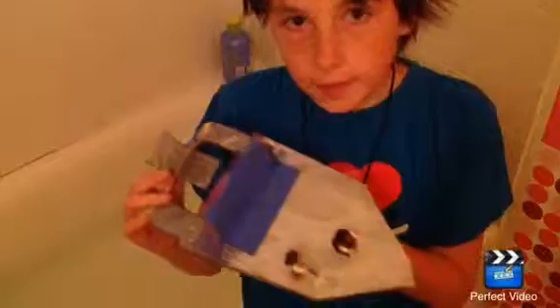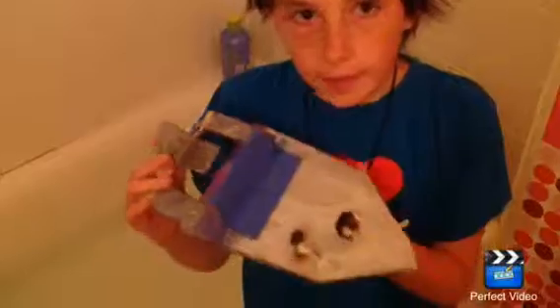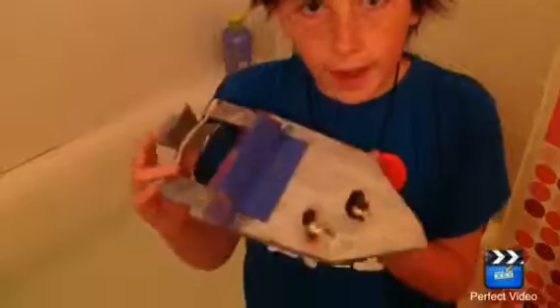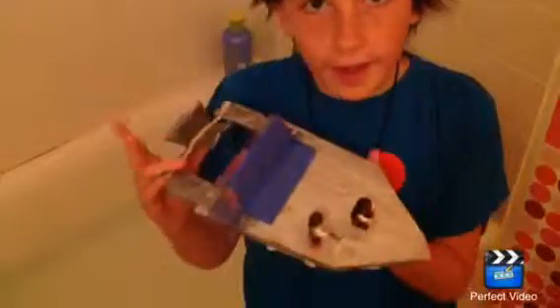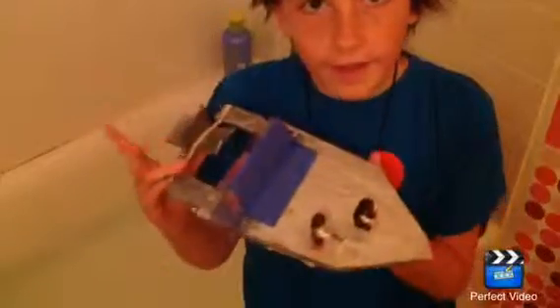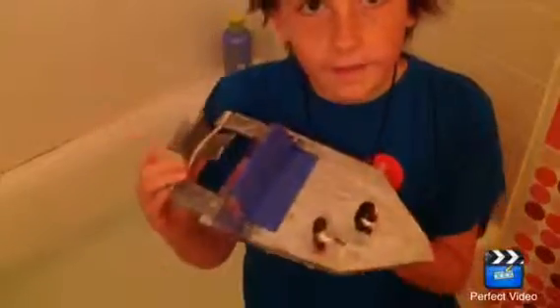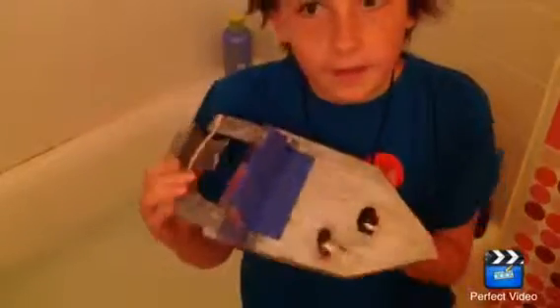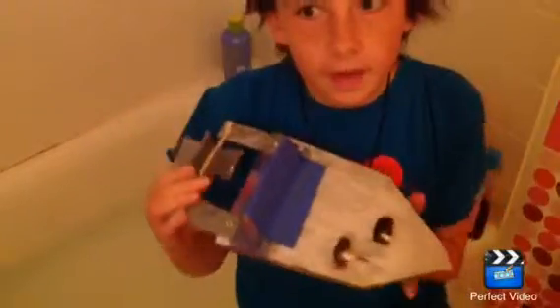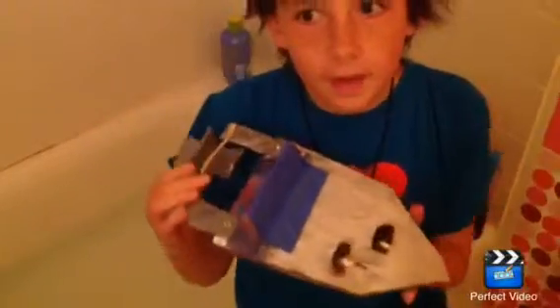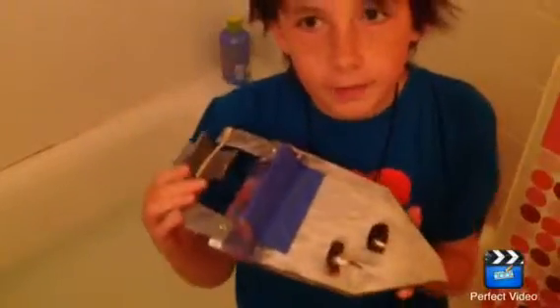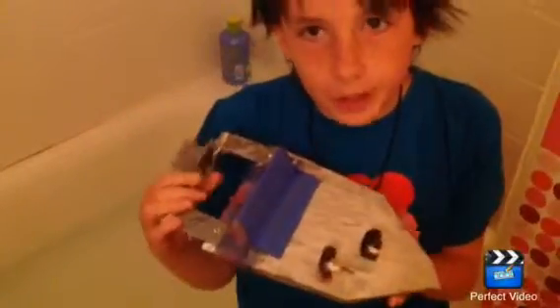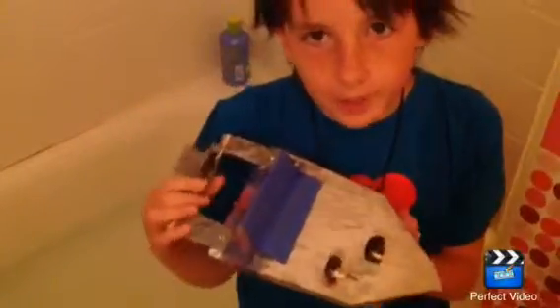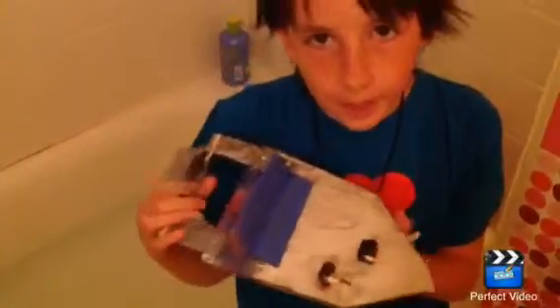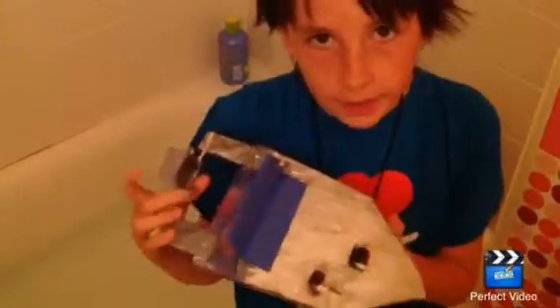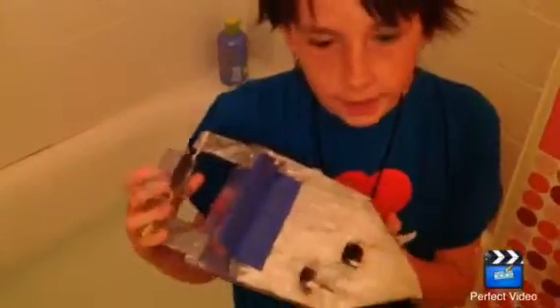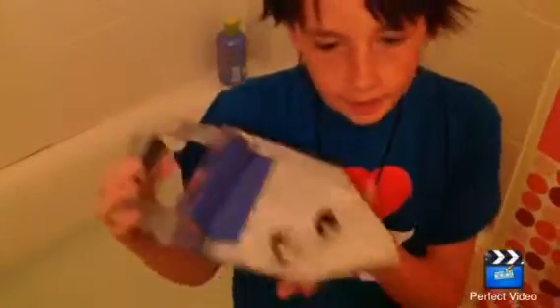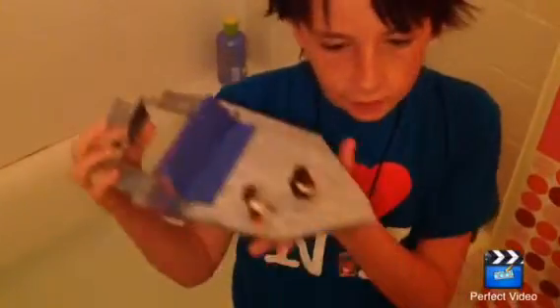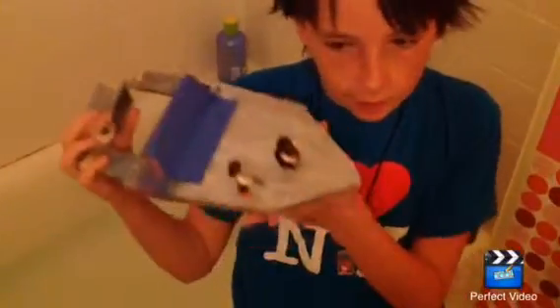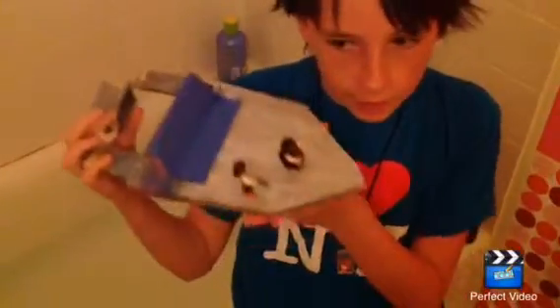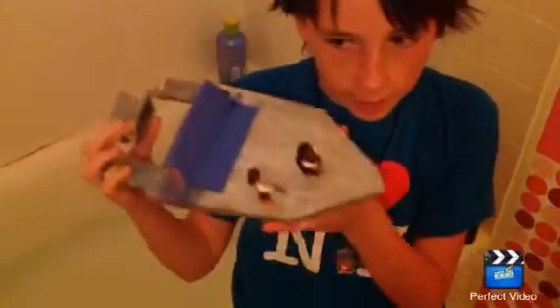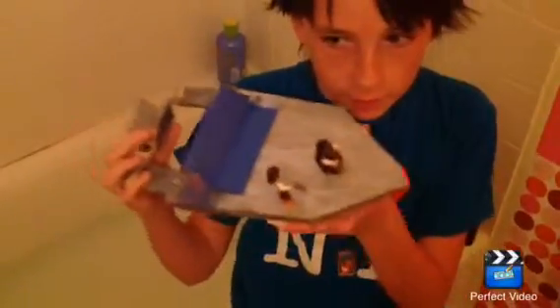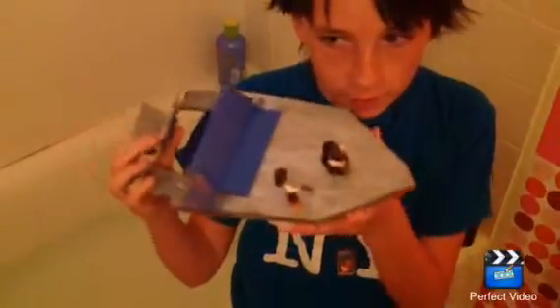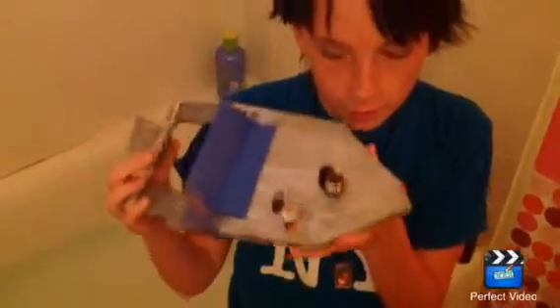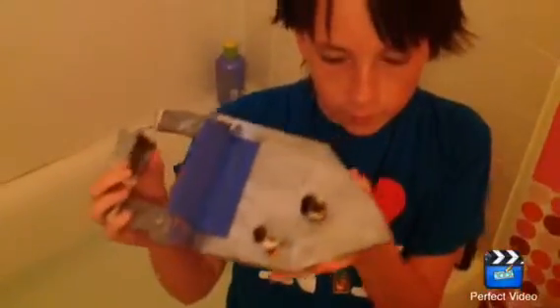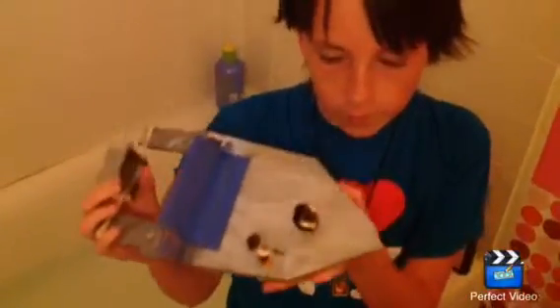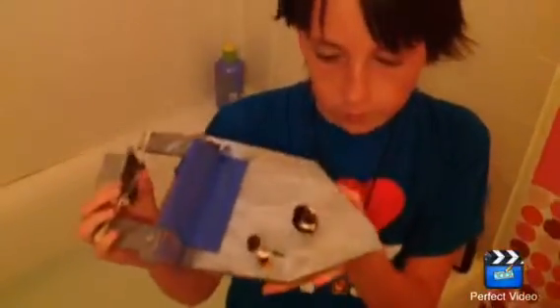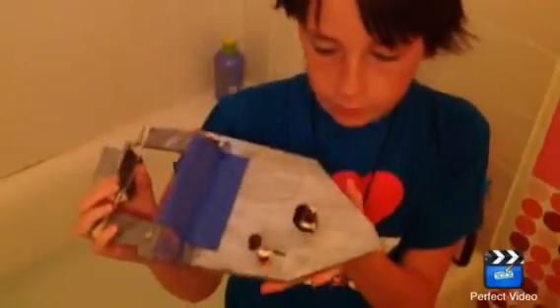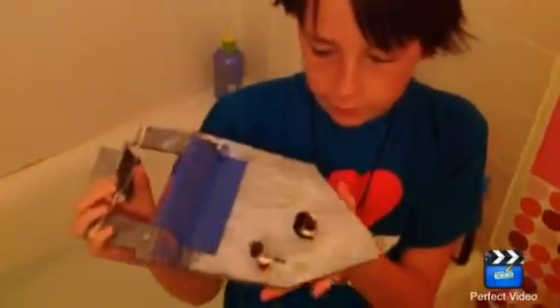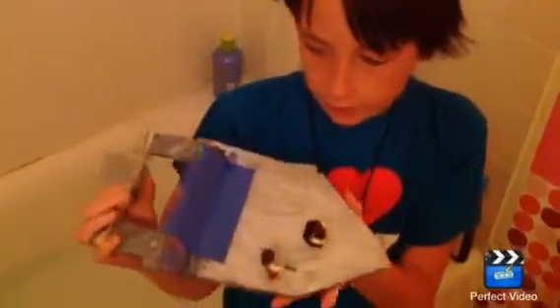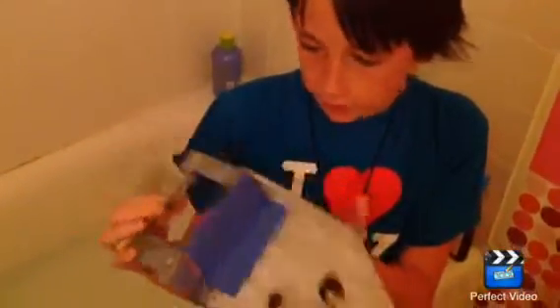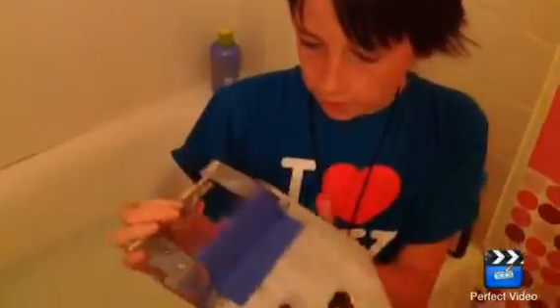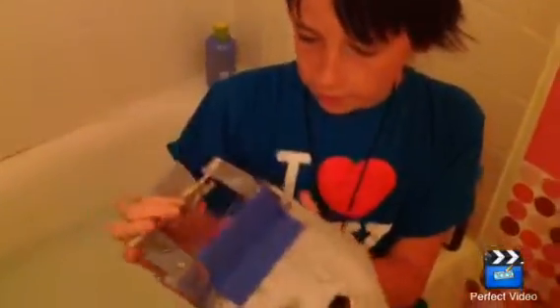Hi, I'm Jade Bentley and this is my self-propelled boat science project.